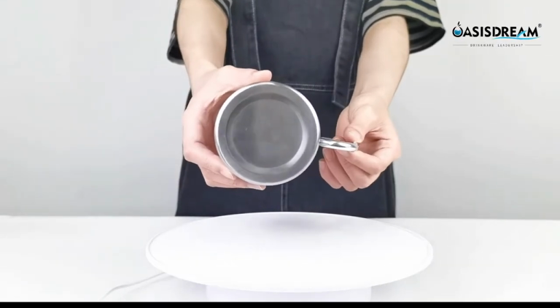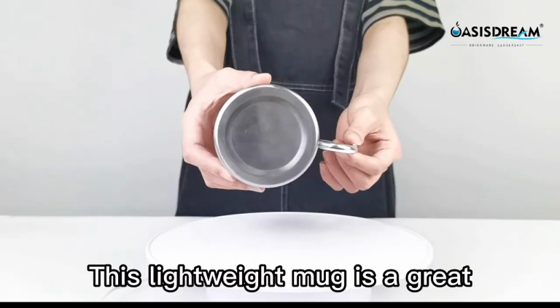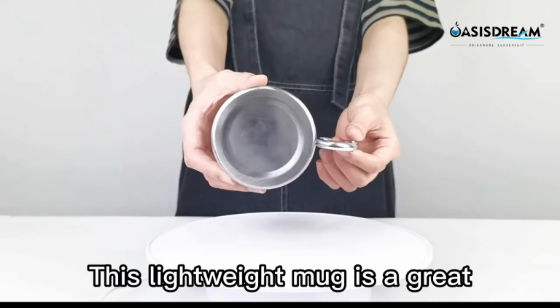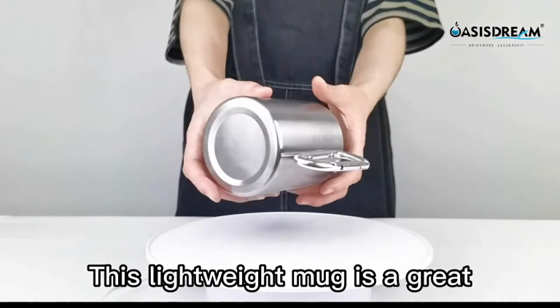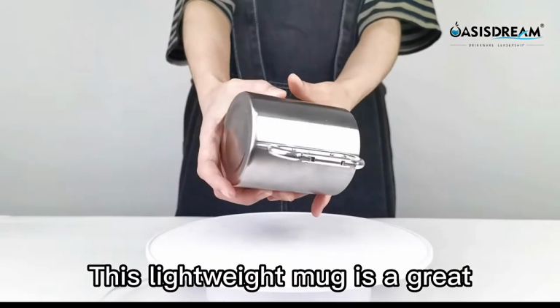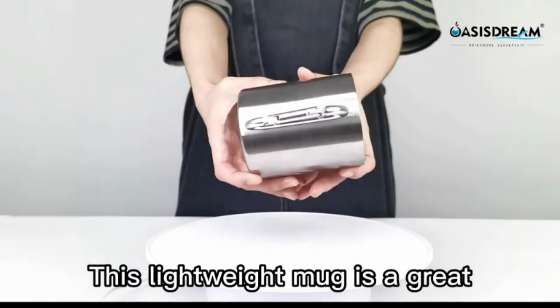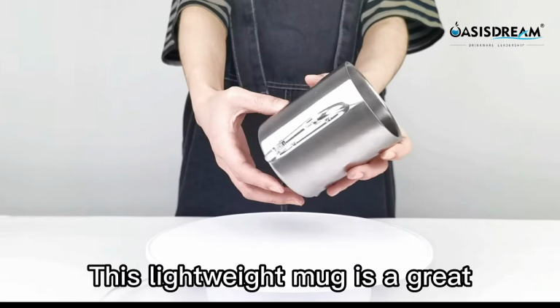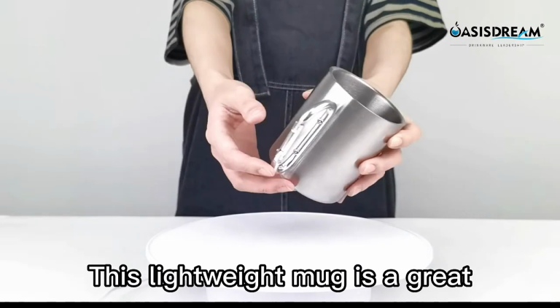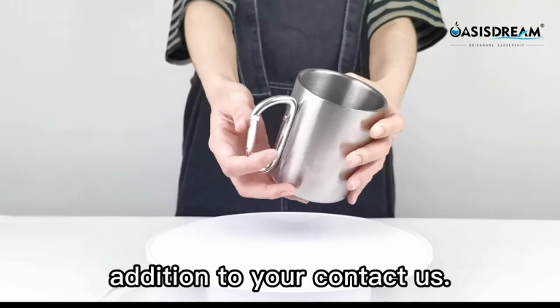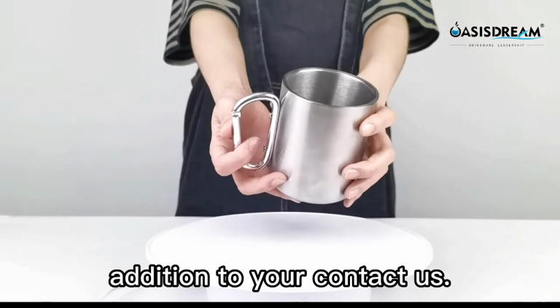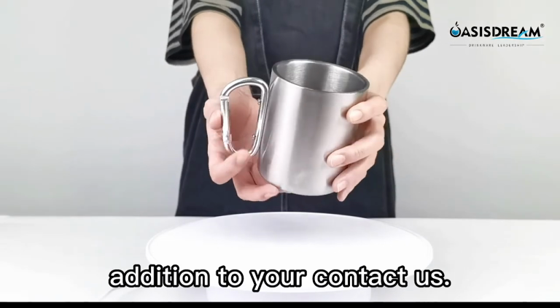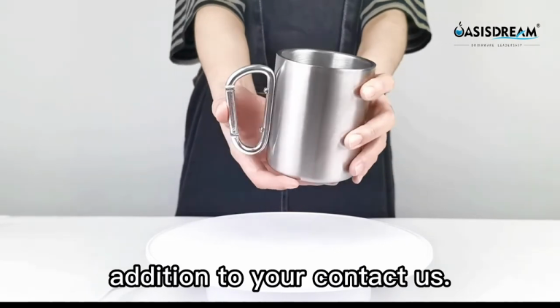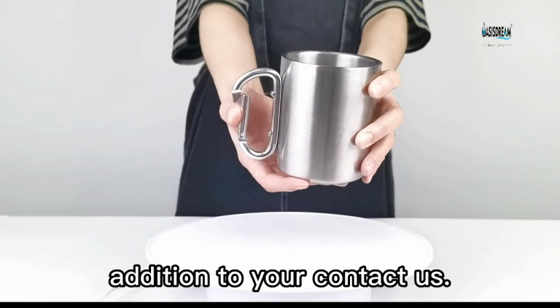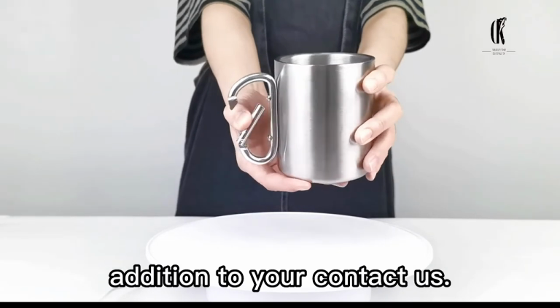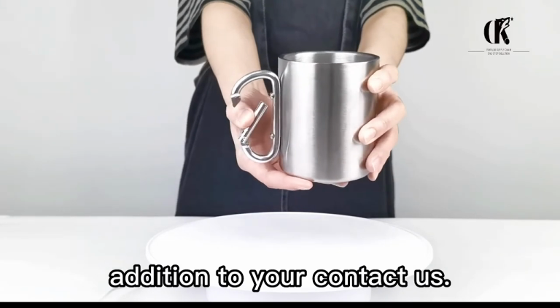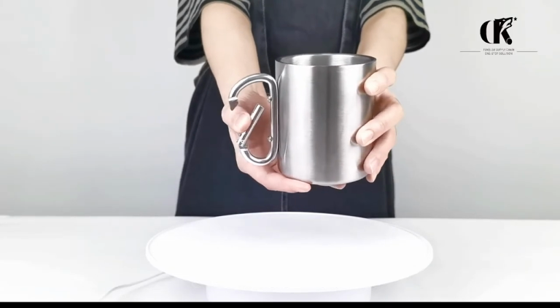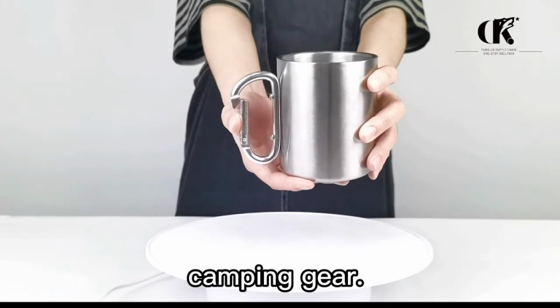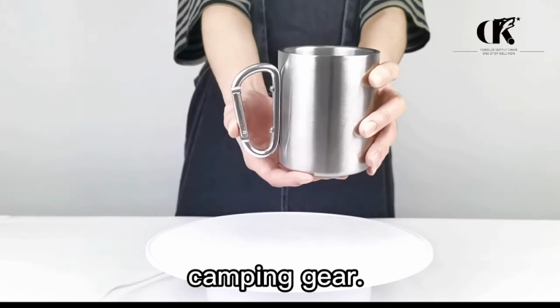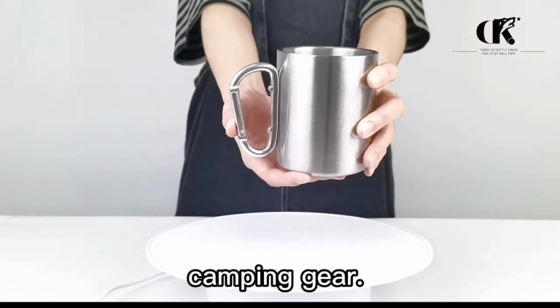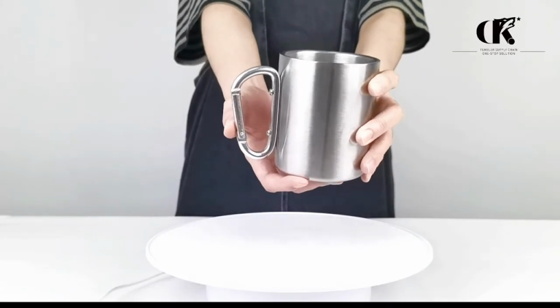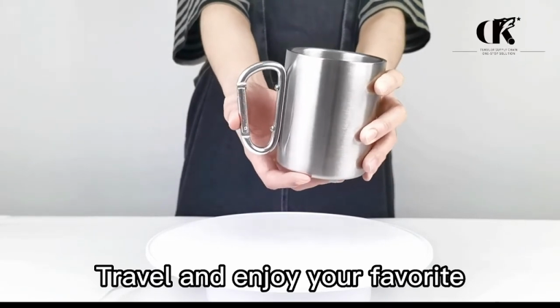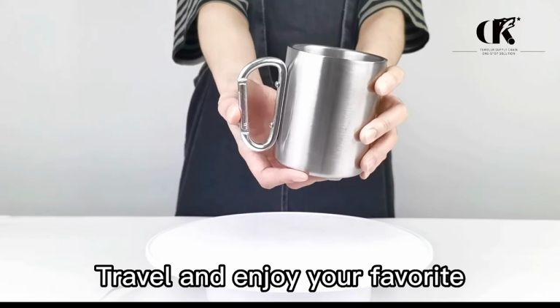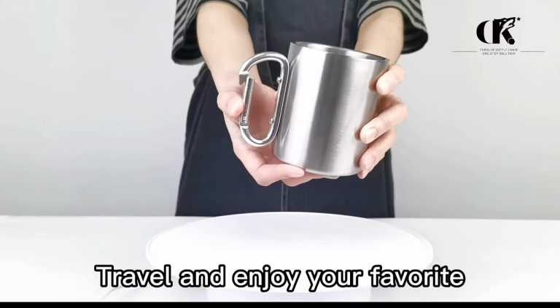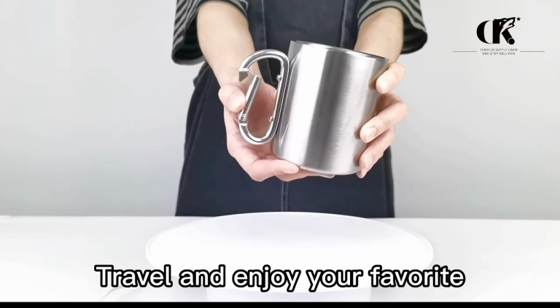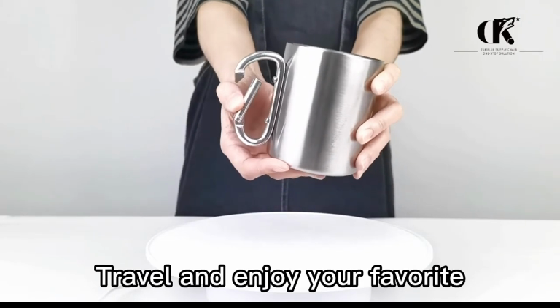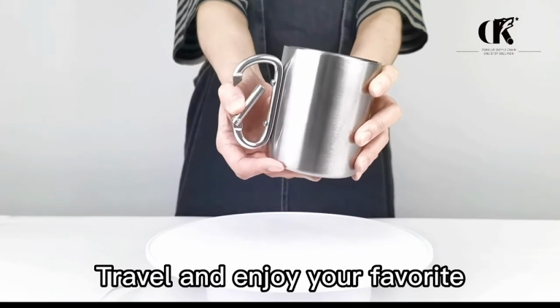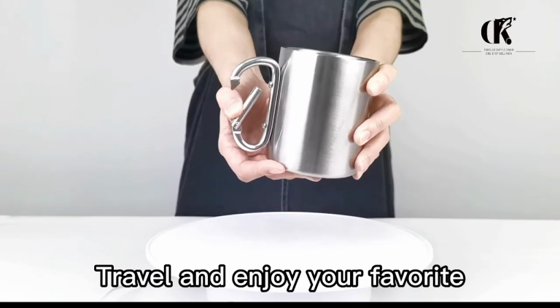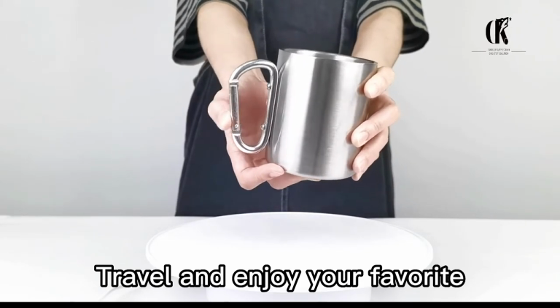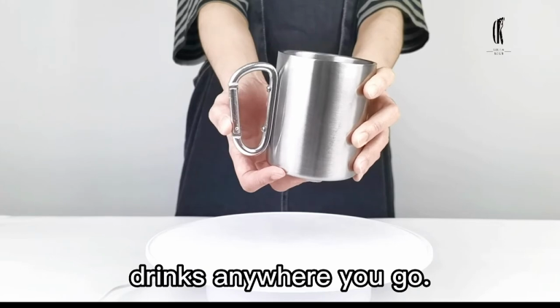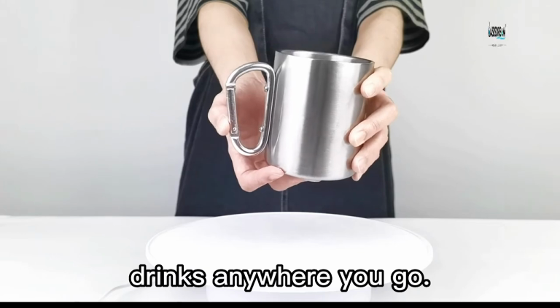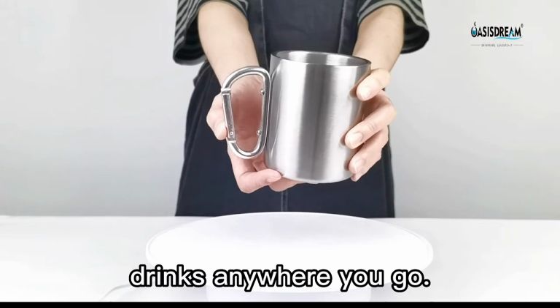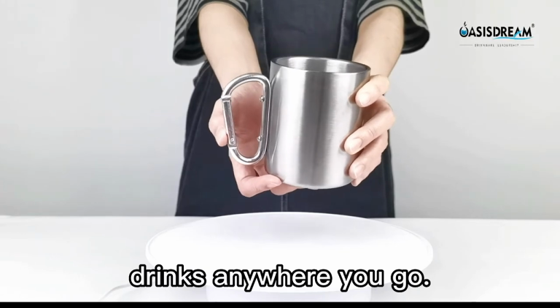This lightweight mug is a great addition to your camping gear. Travel and enjoy your favorite drinks anywhere you go.